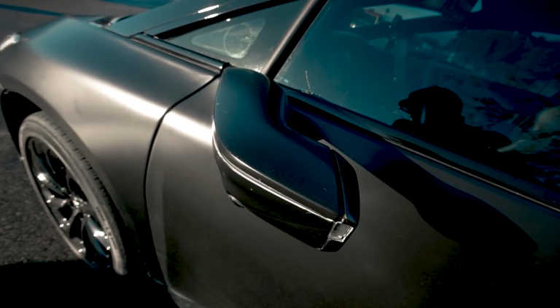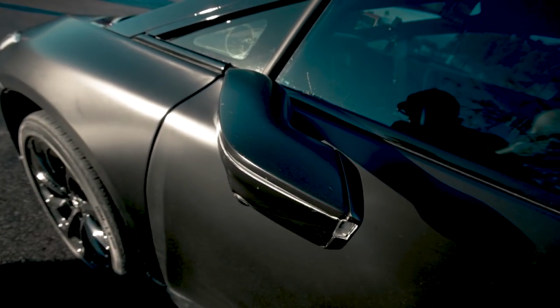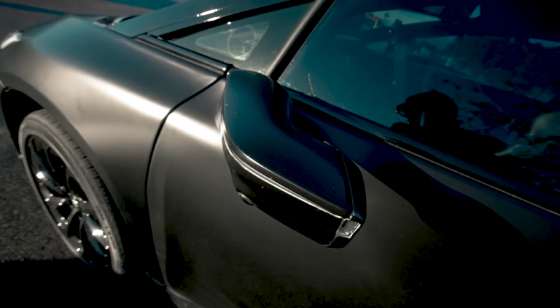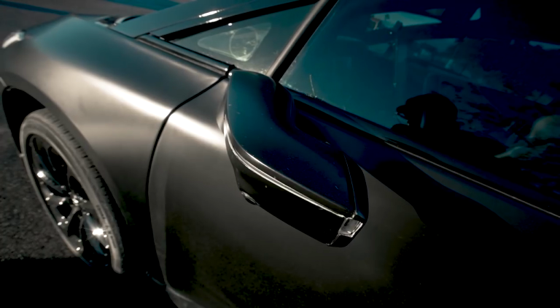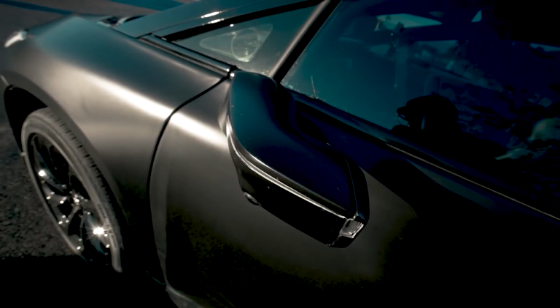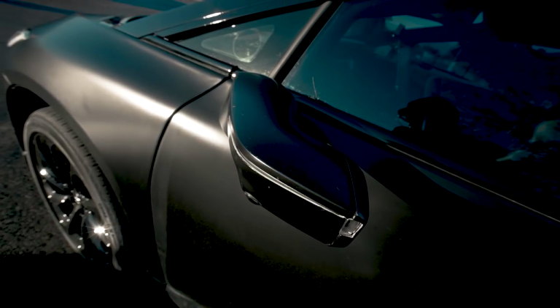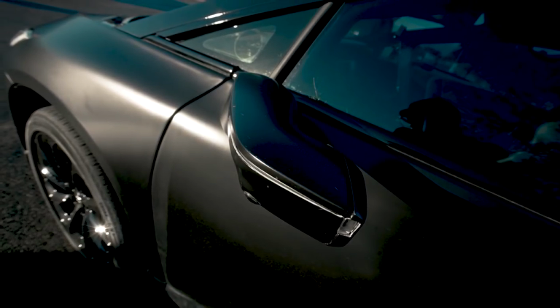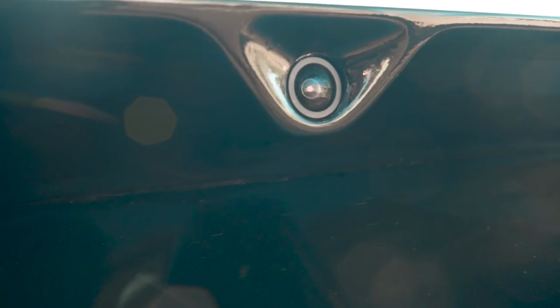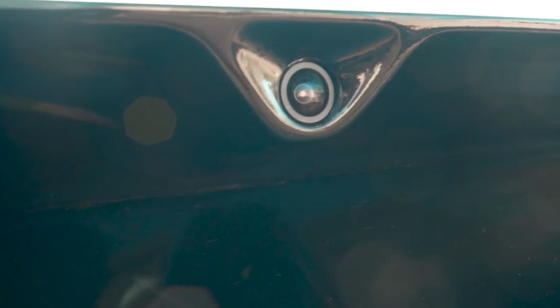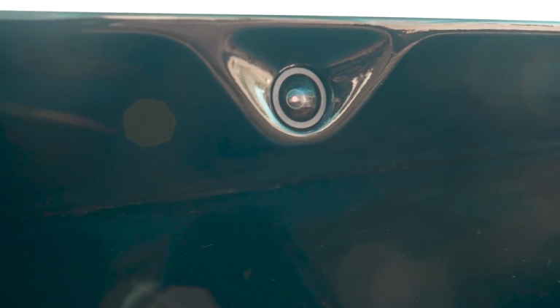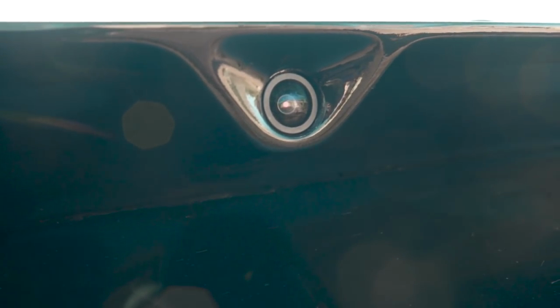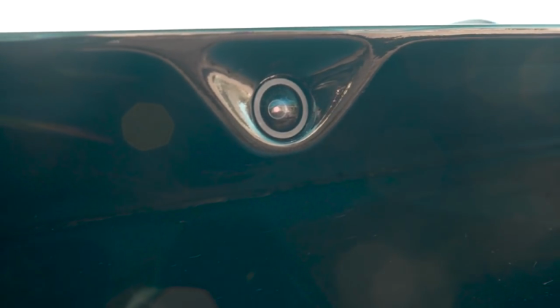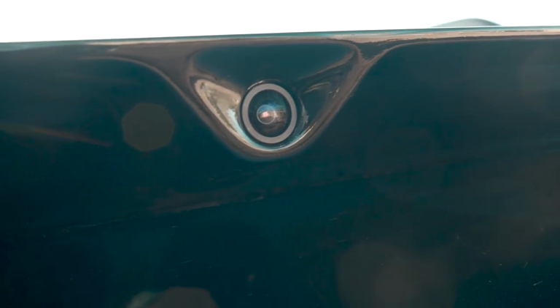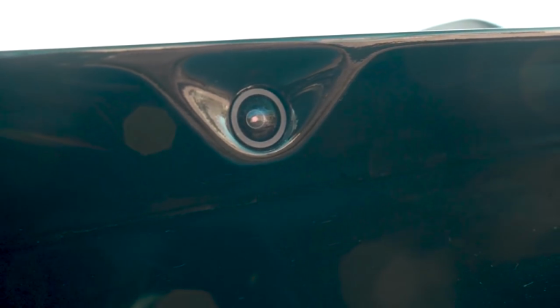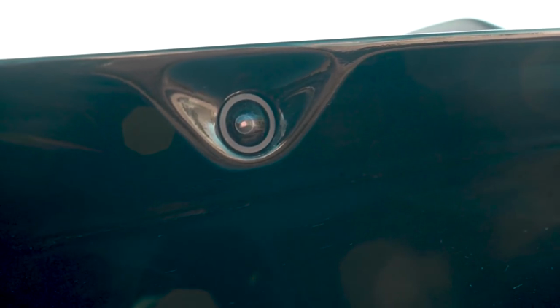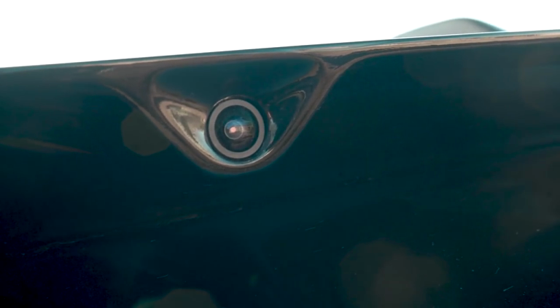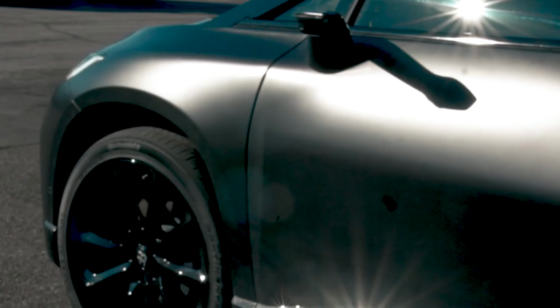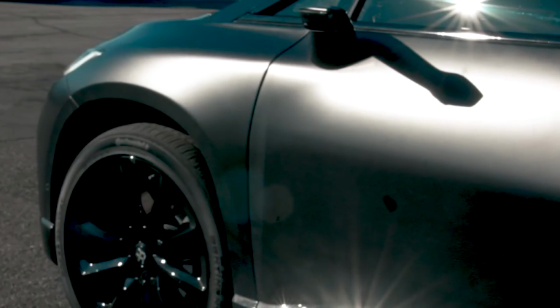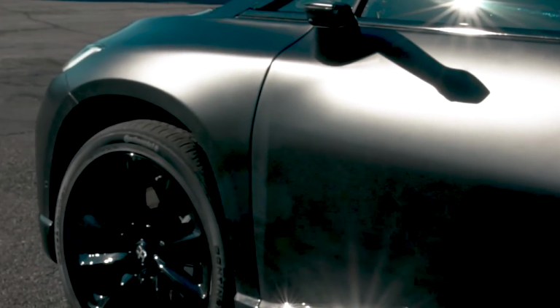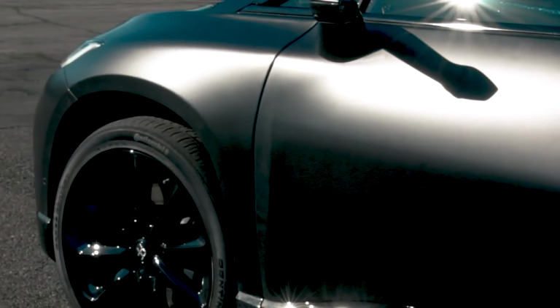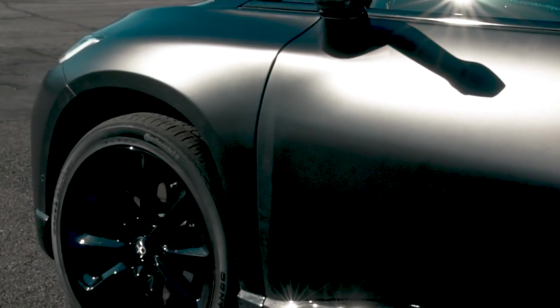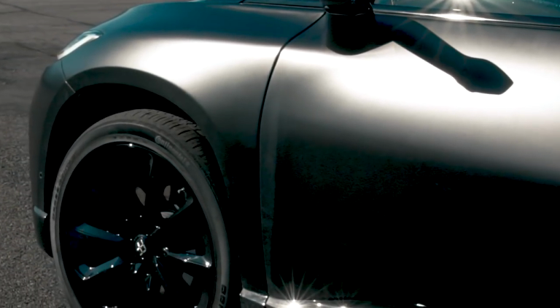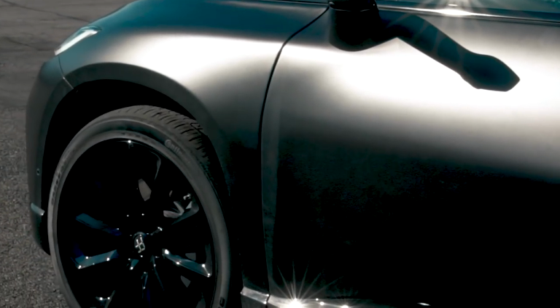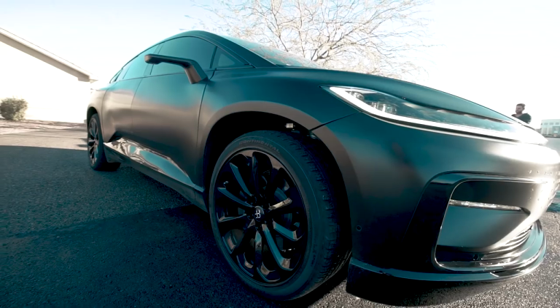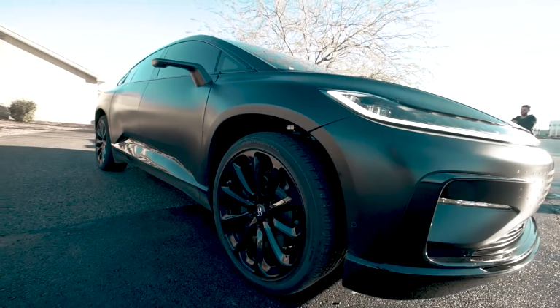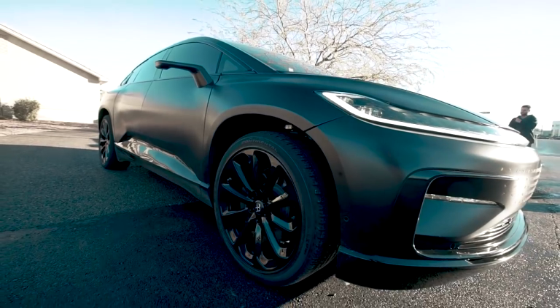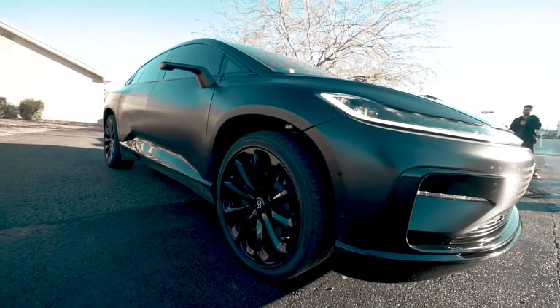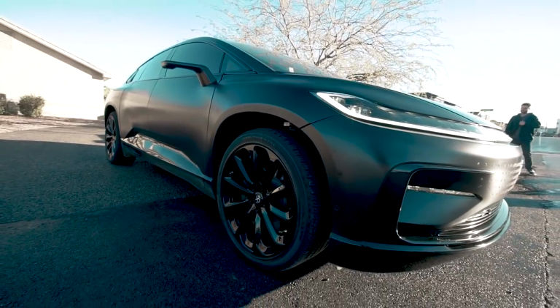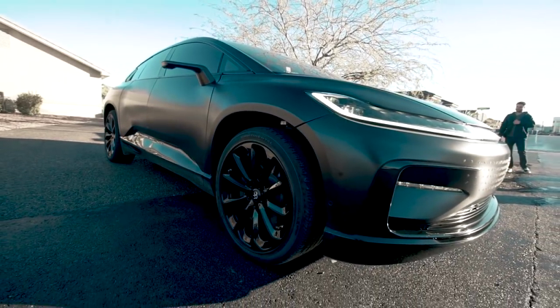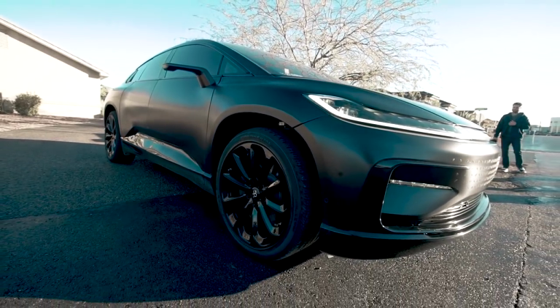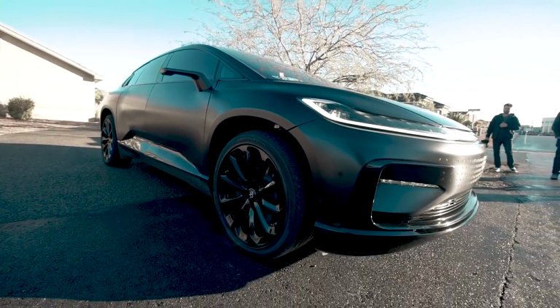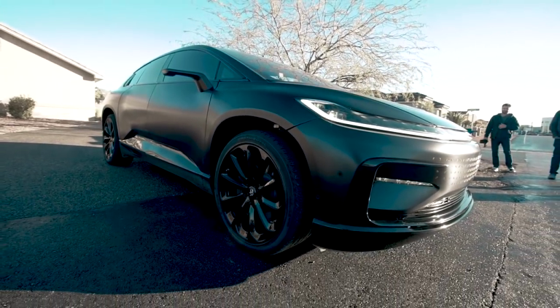It has over 10 cameras, 13 radar sensors, and a dozen other sensors that allow the FF91 to steer itself autonomously.